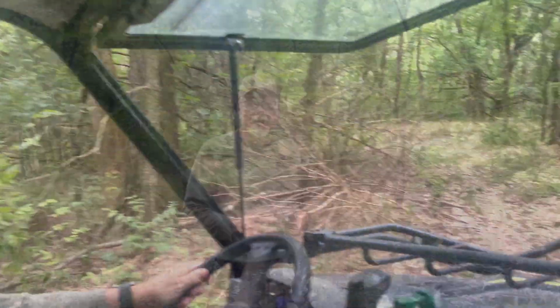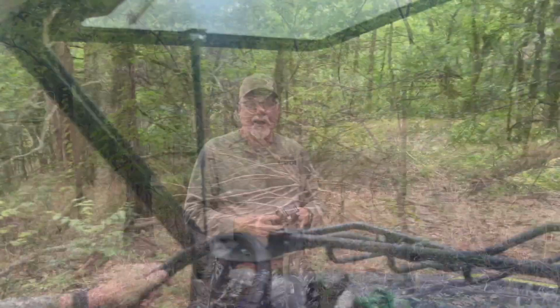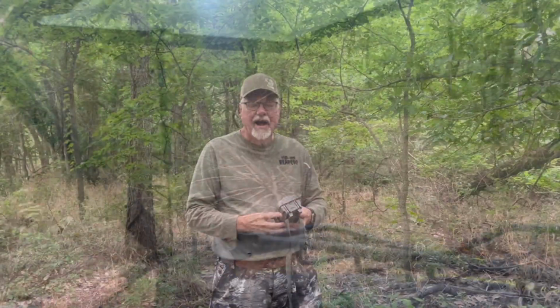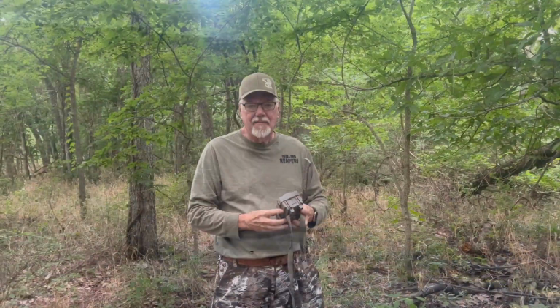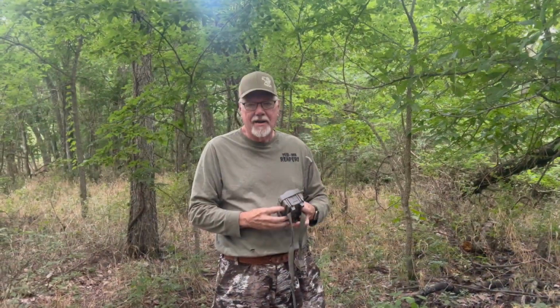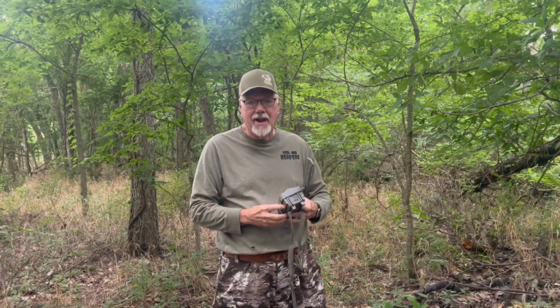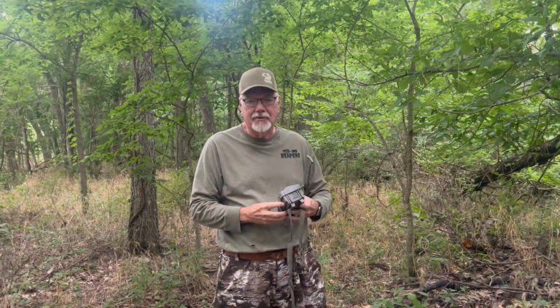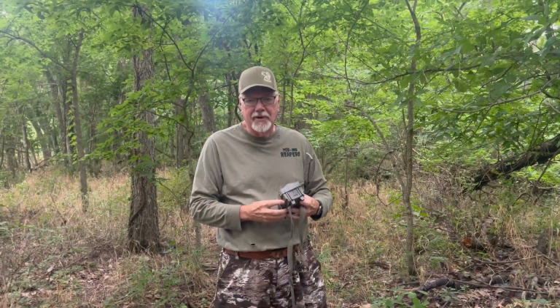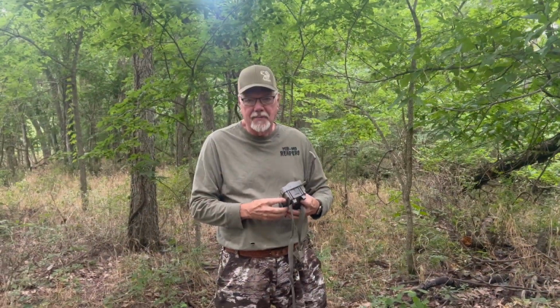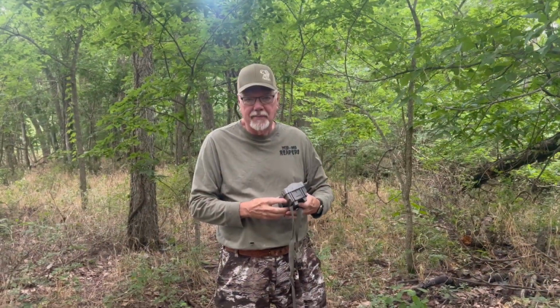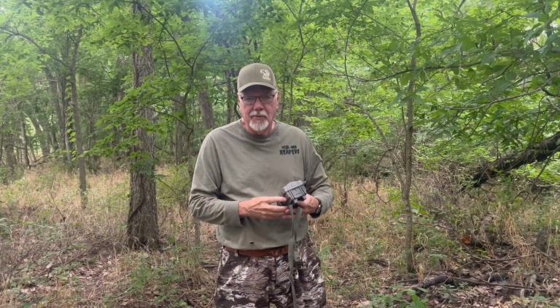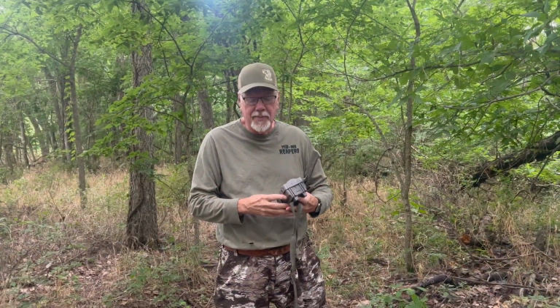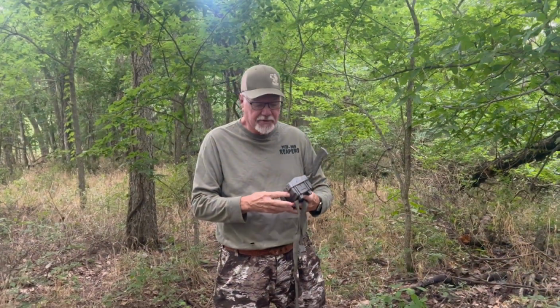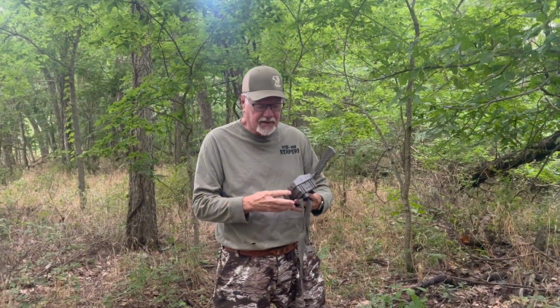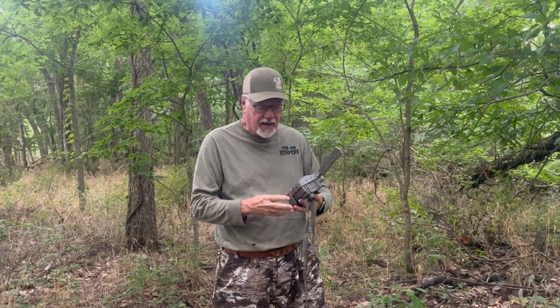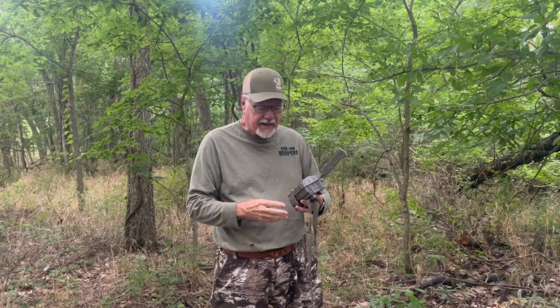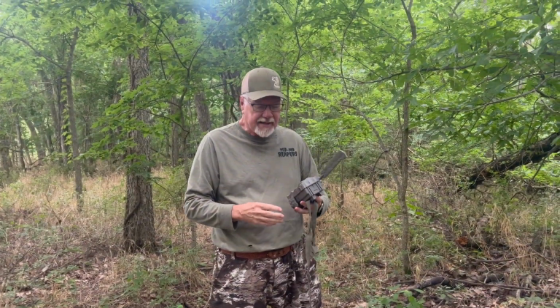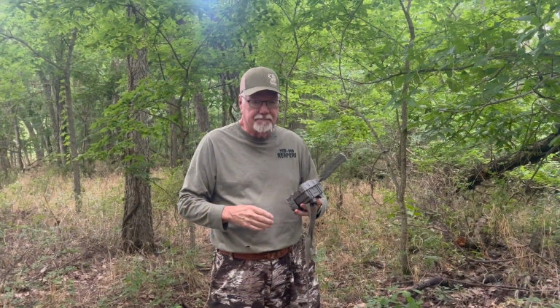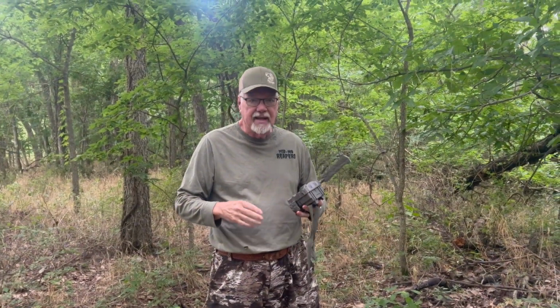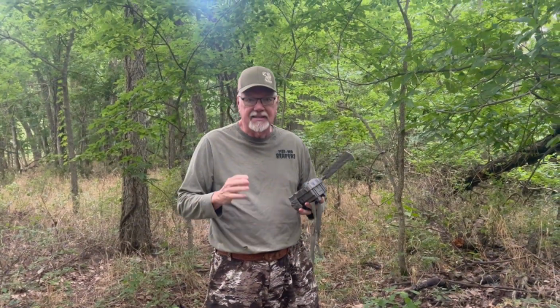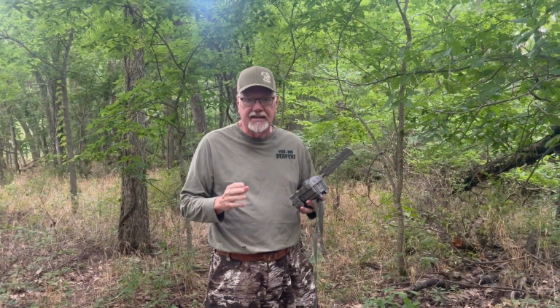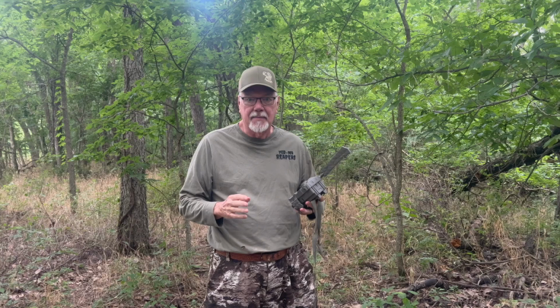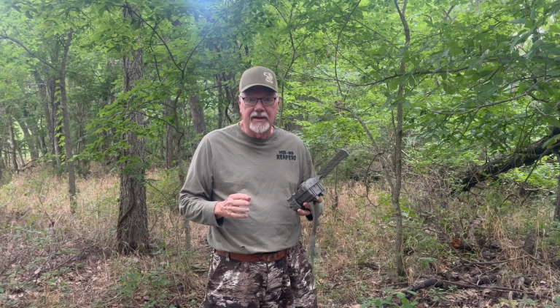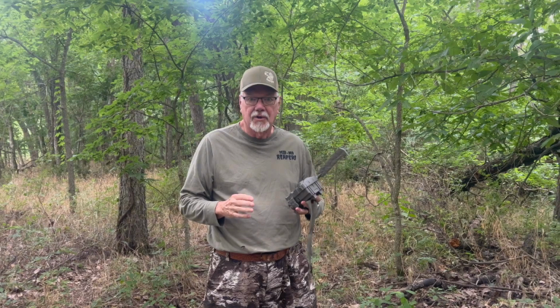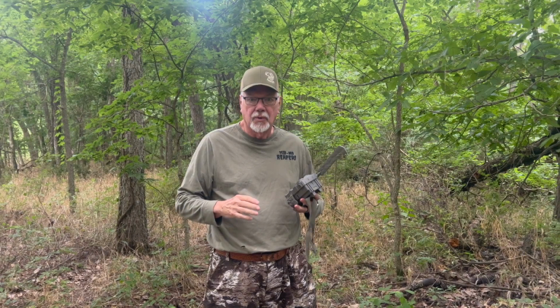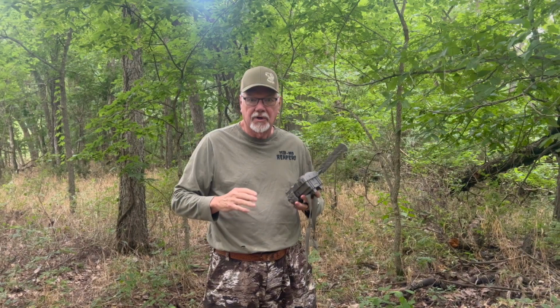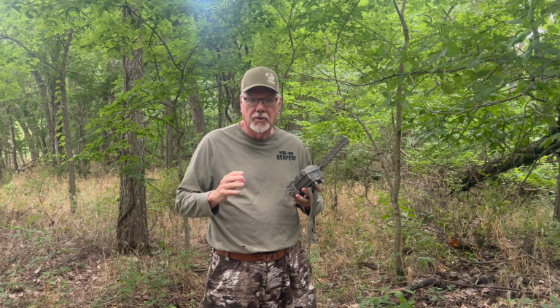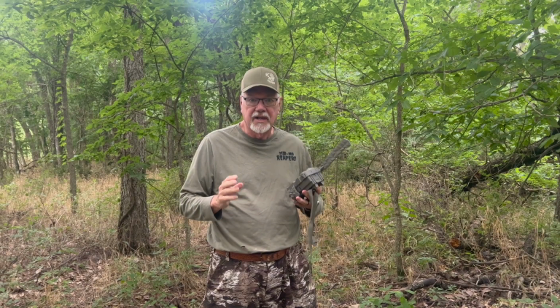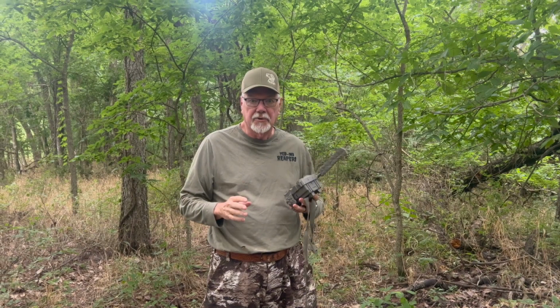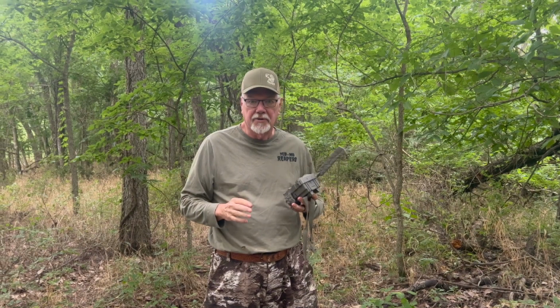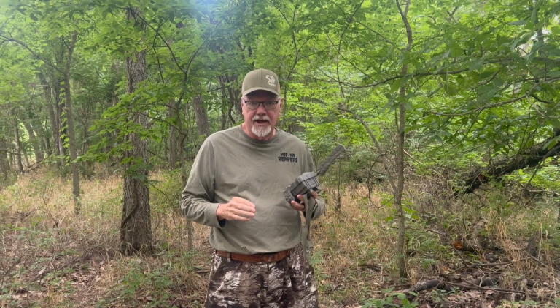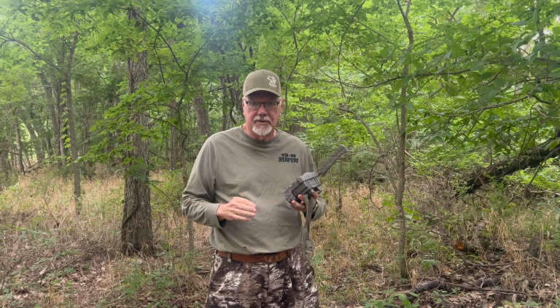Hi everybody, Mike Rue here, Midbow Reapers. It's that time of year — we're setting trail cameras.